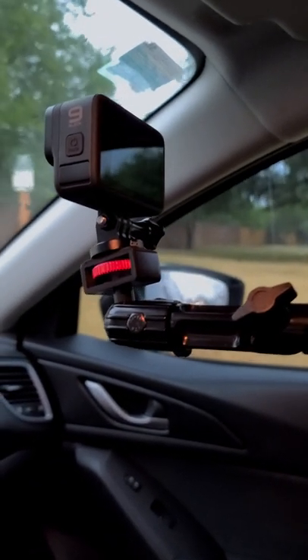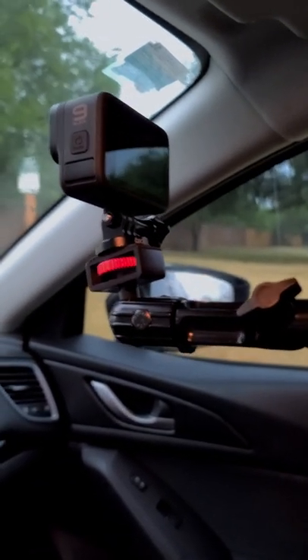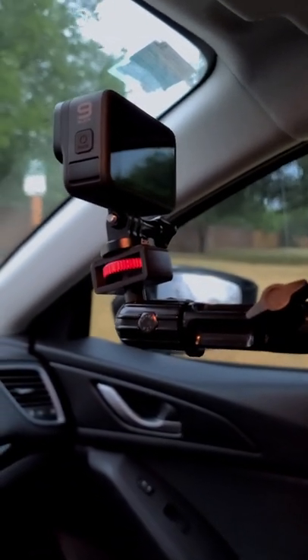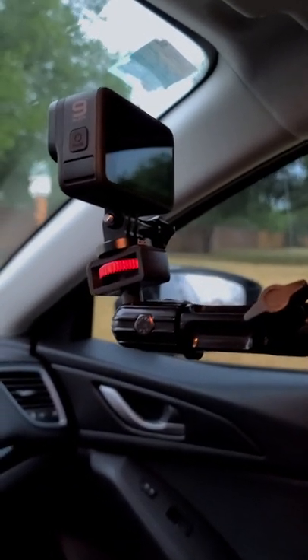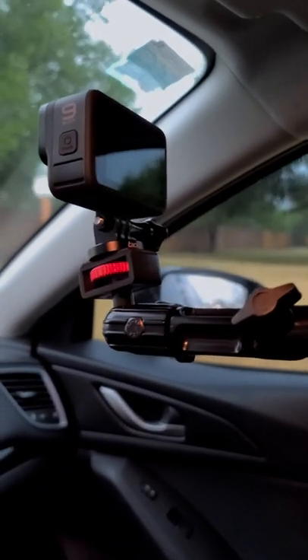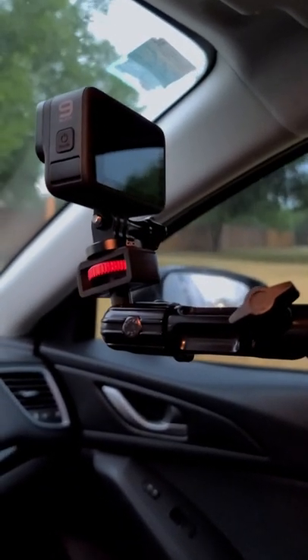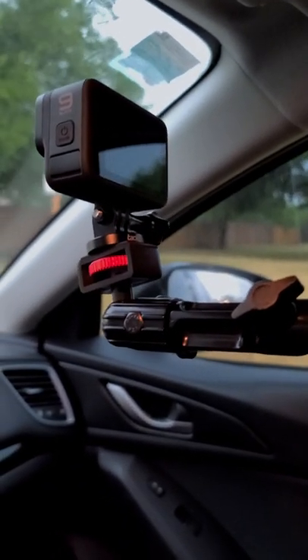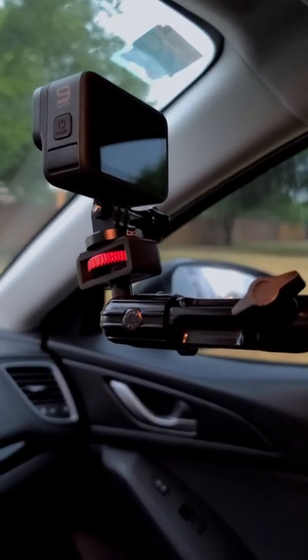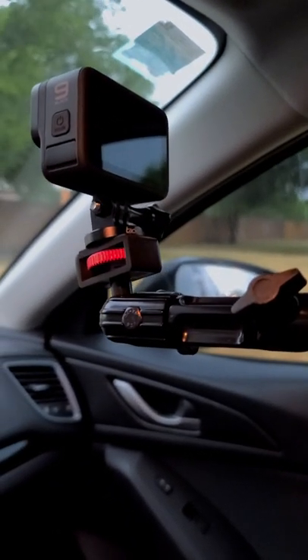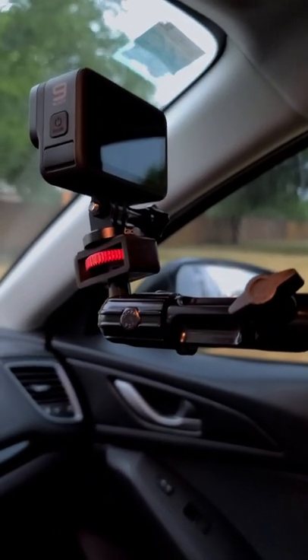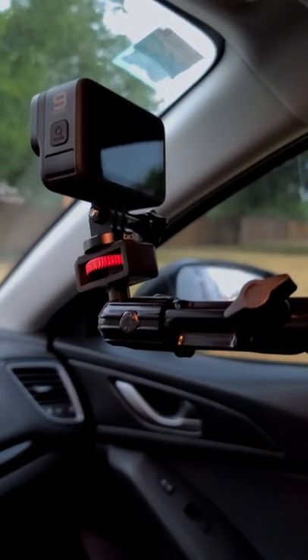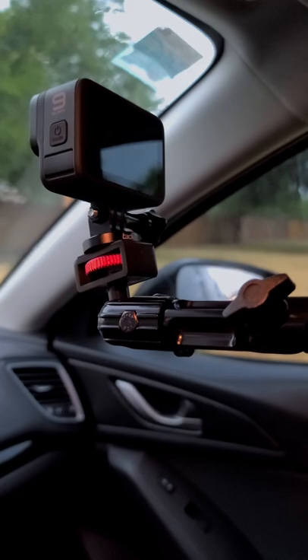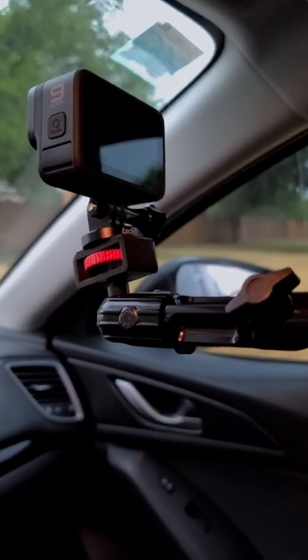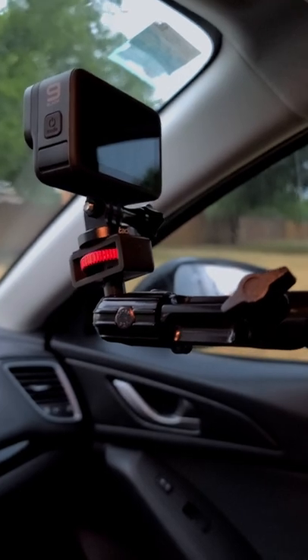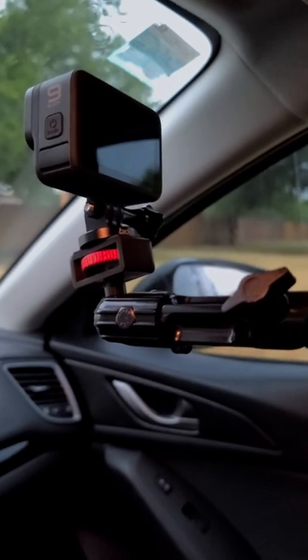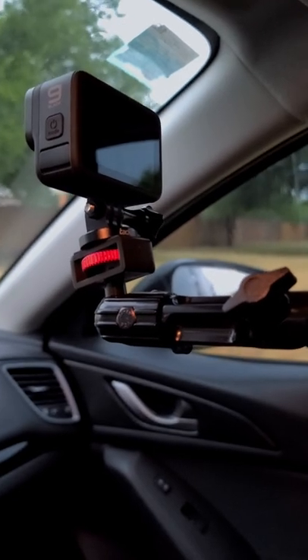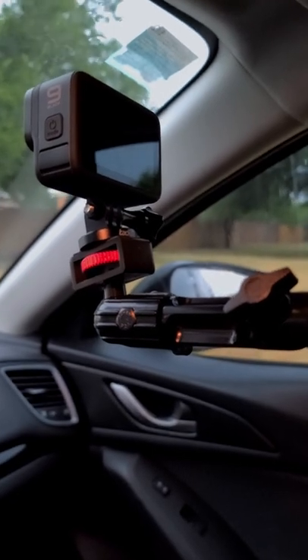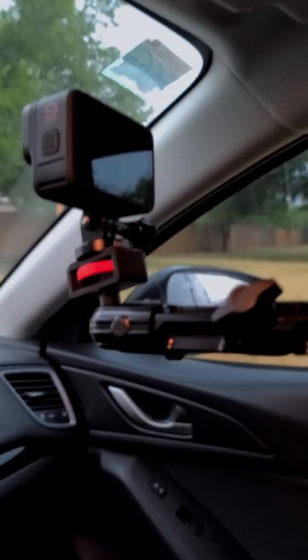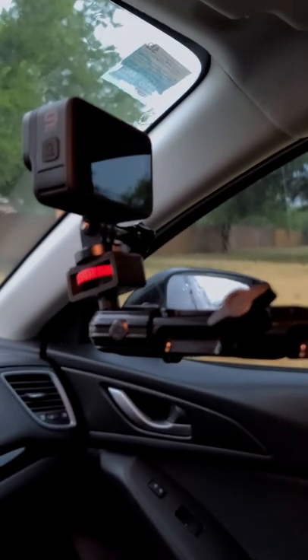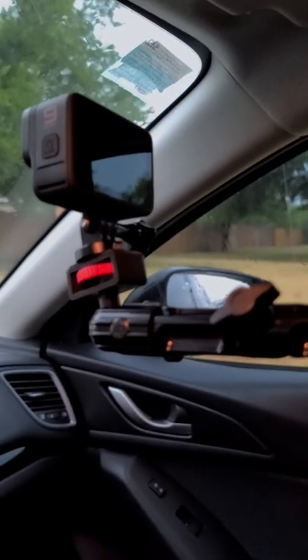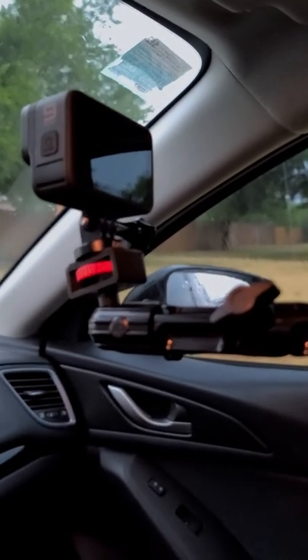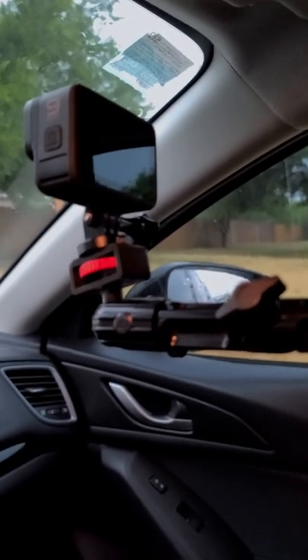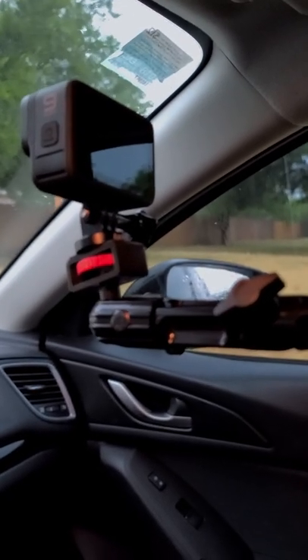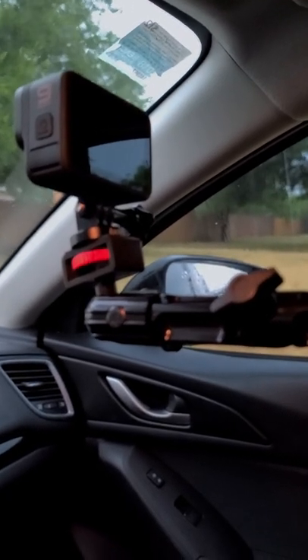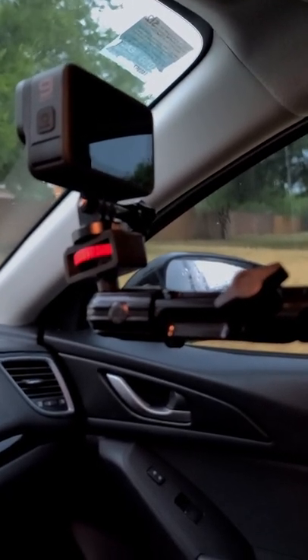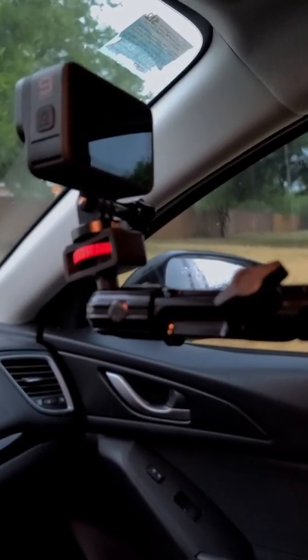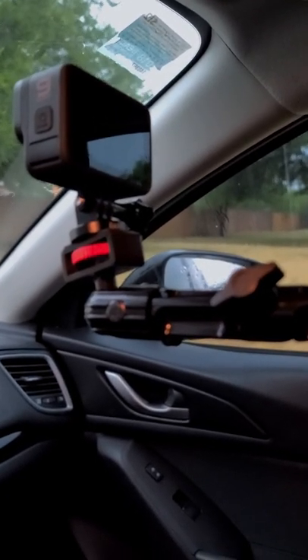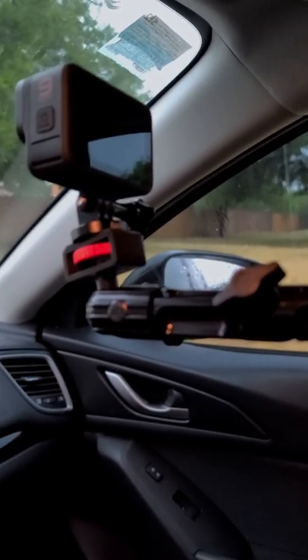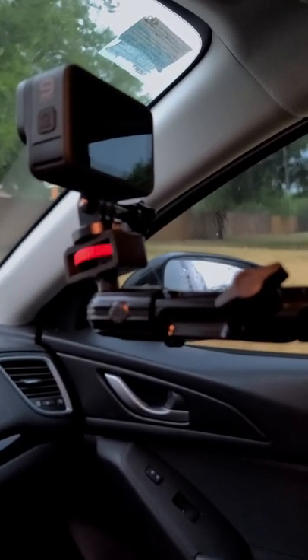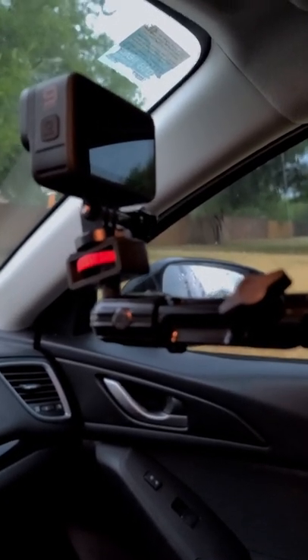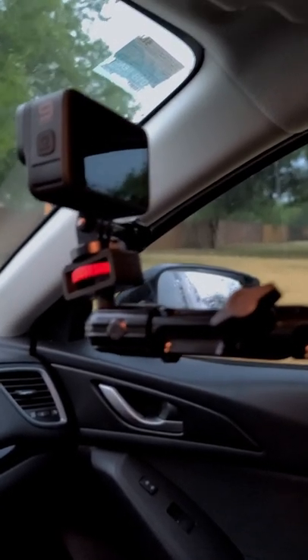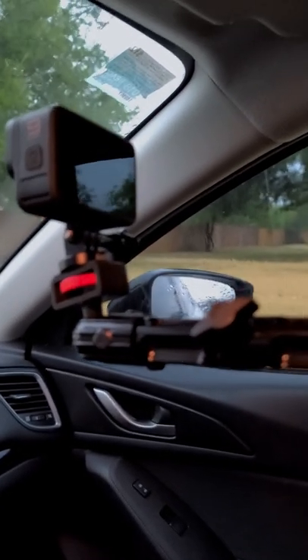Right here I have the GoPro 9. It has HyperSmooth 3.0, so you get good stabilization.